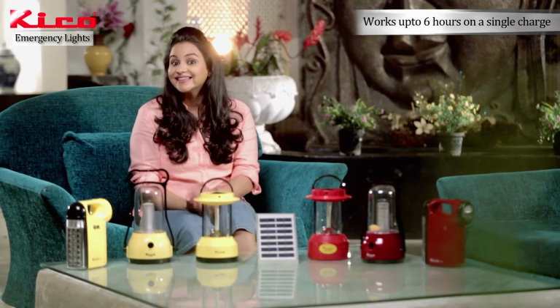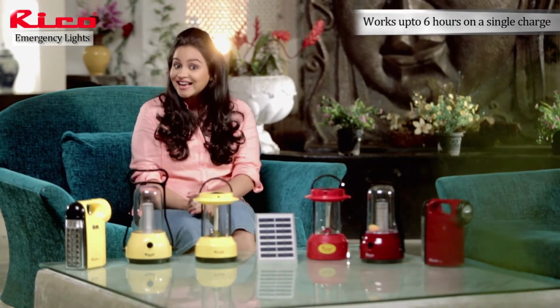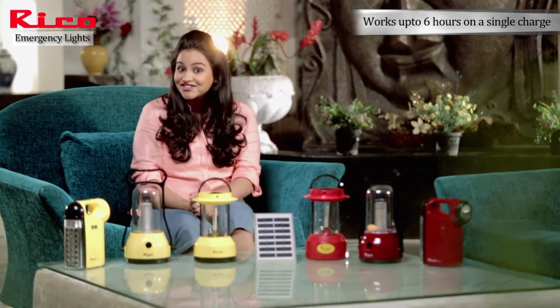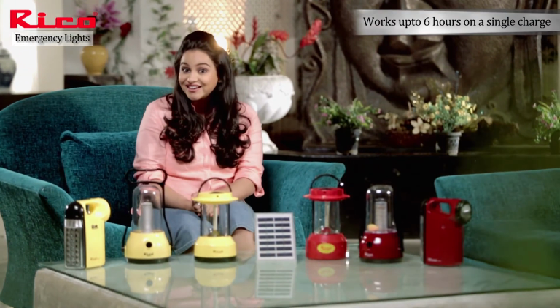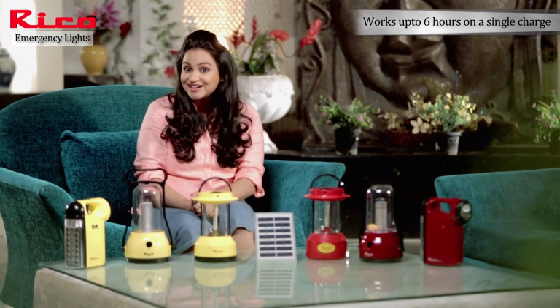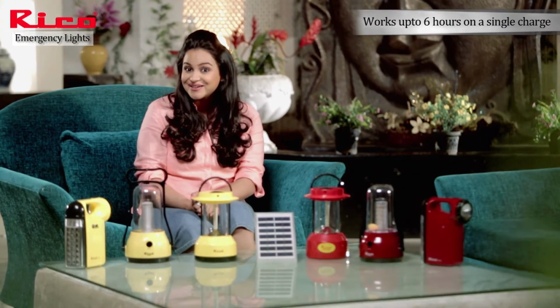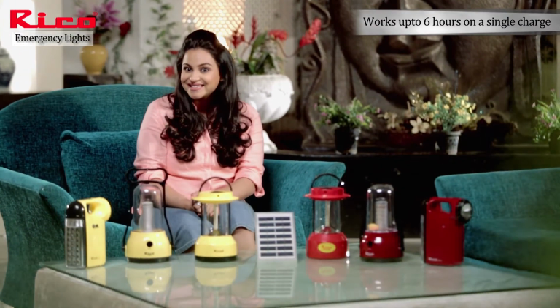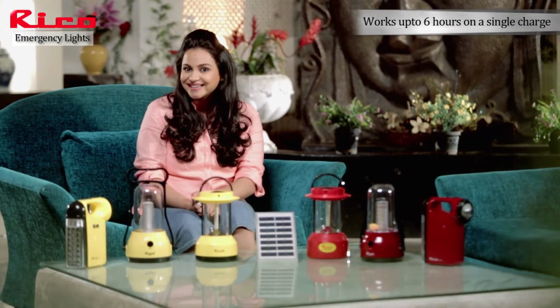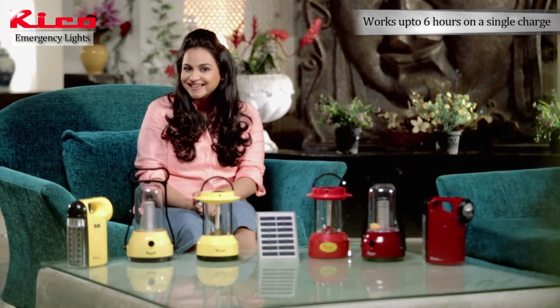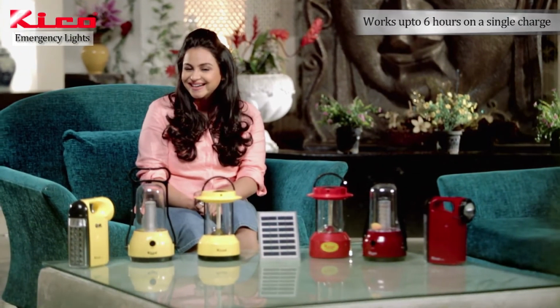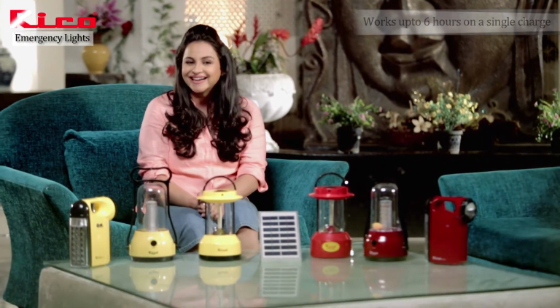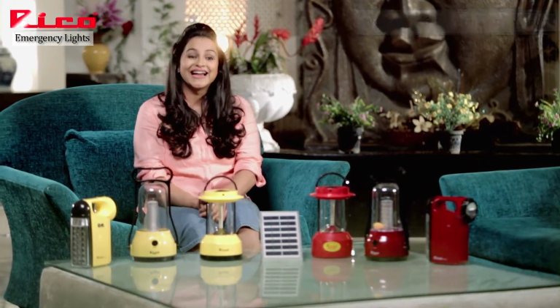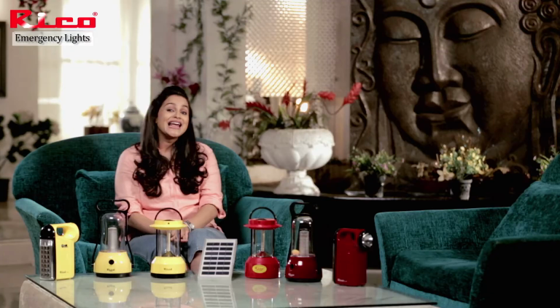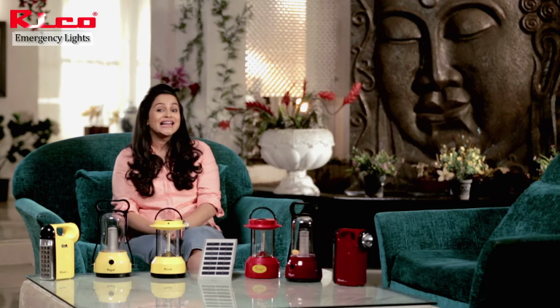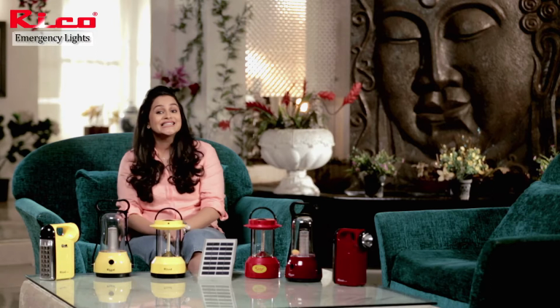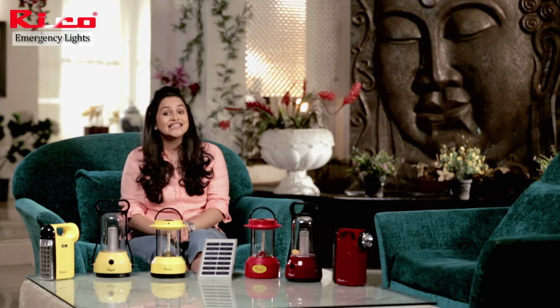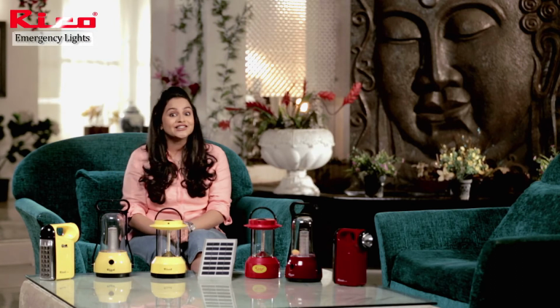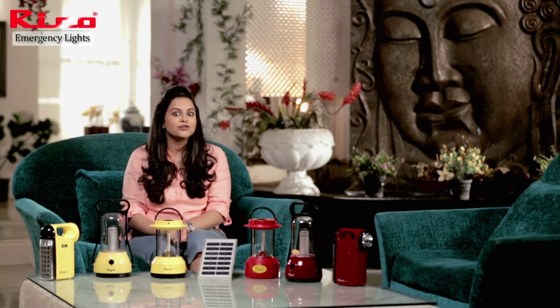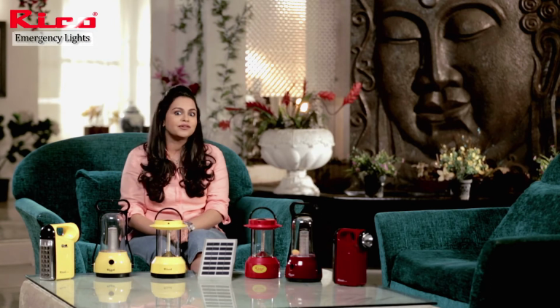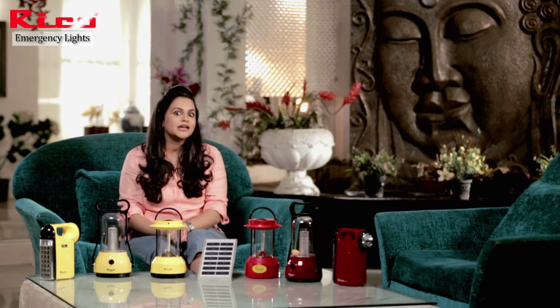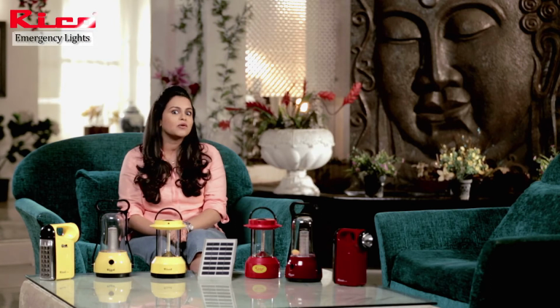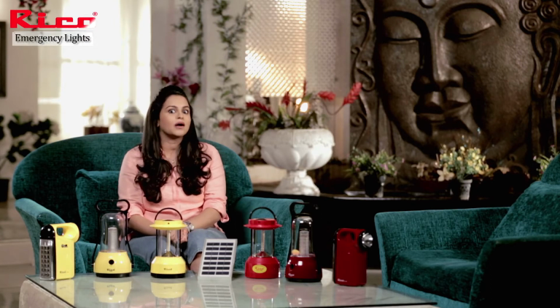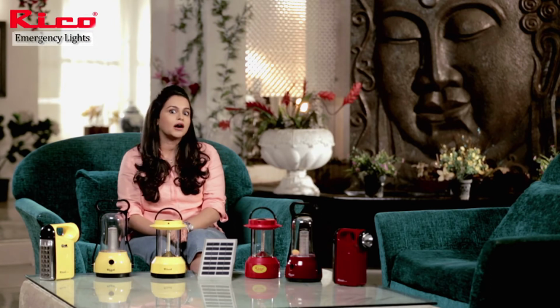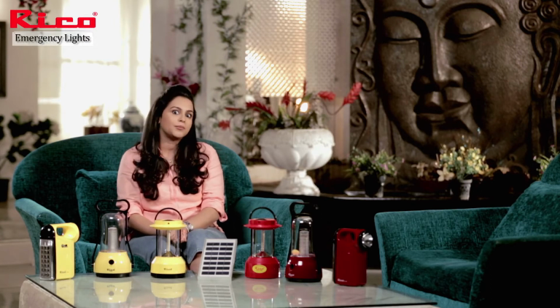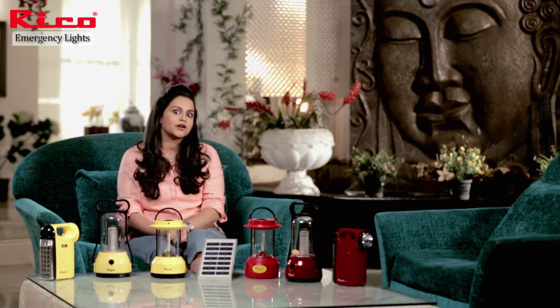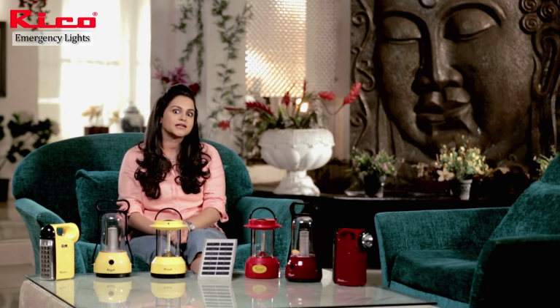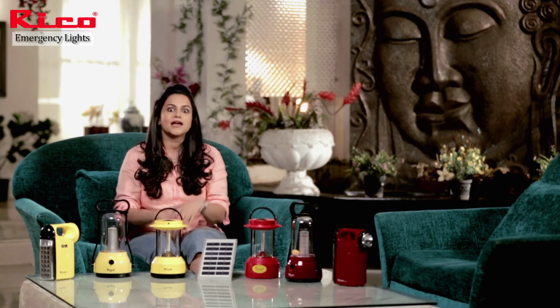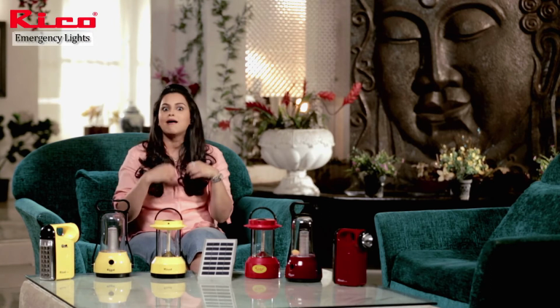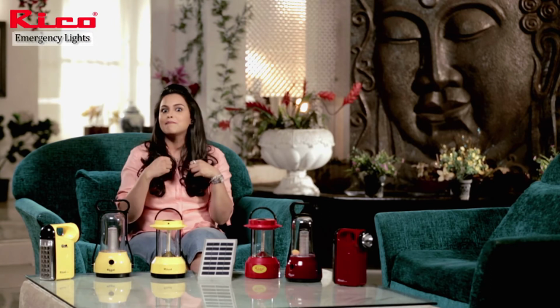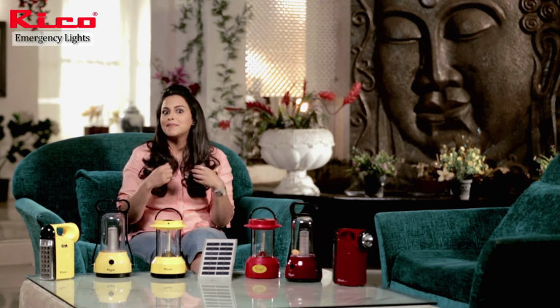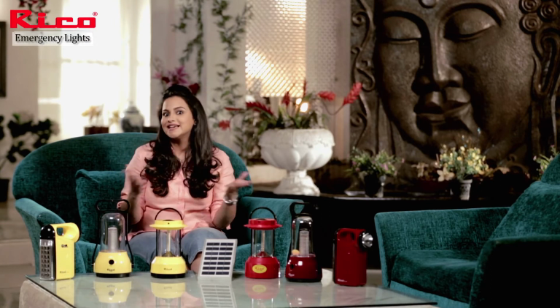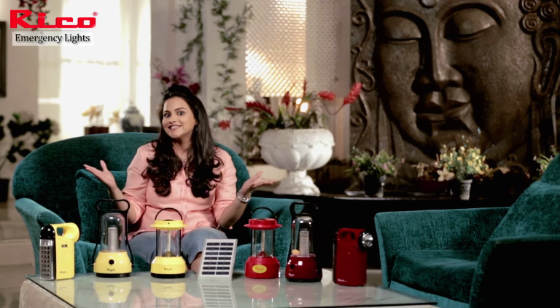That's really amazing. That's why RICO's every product is amazing.